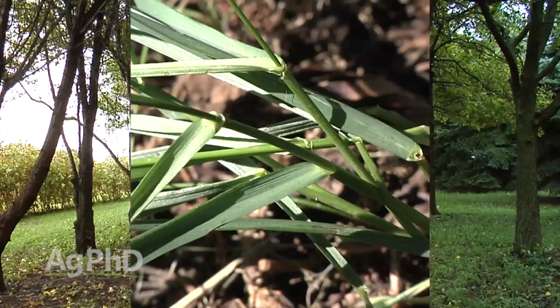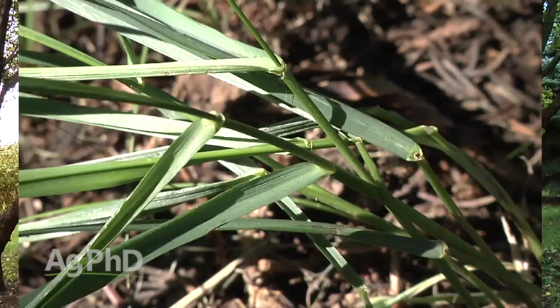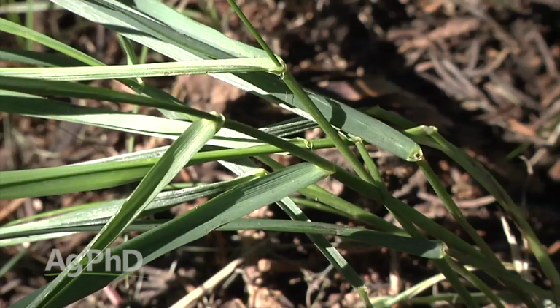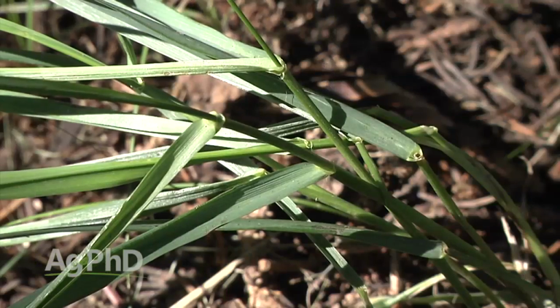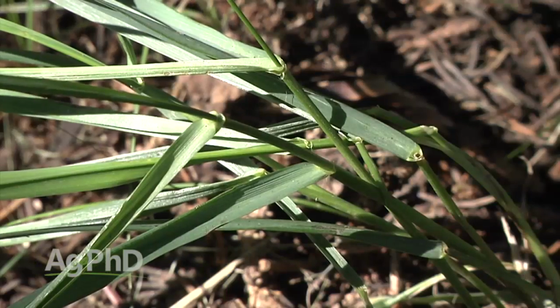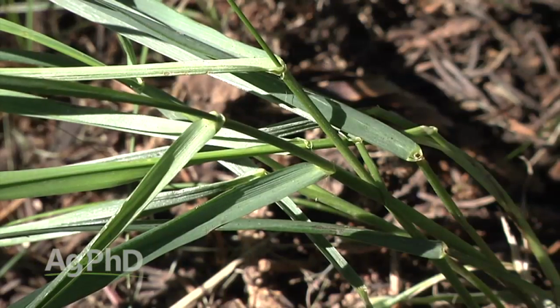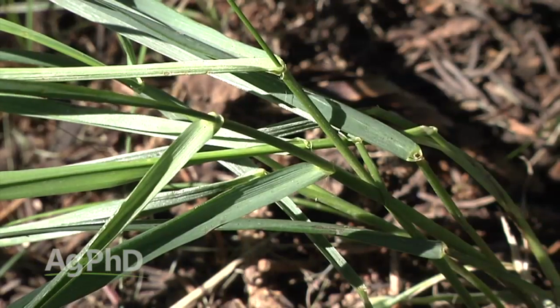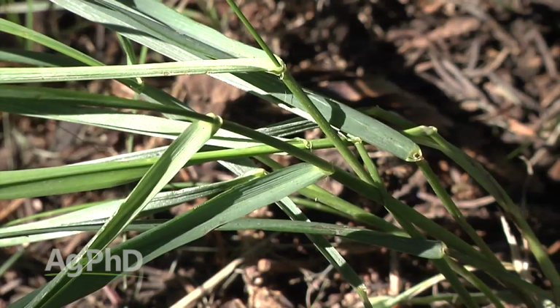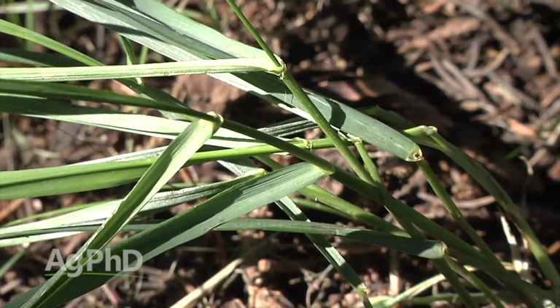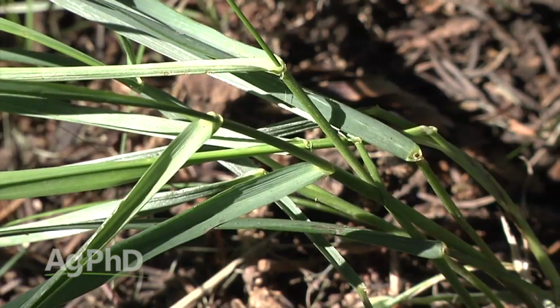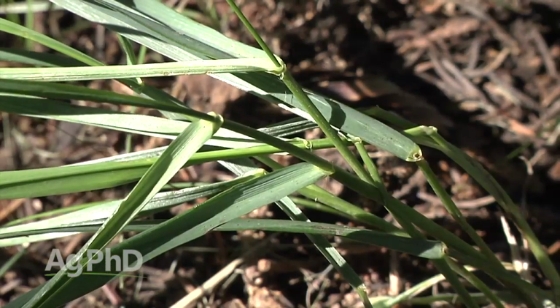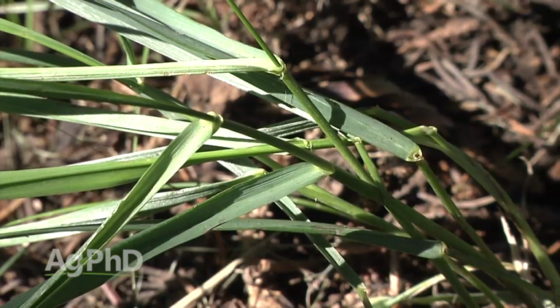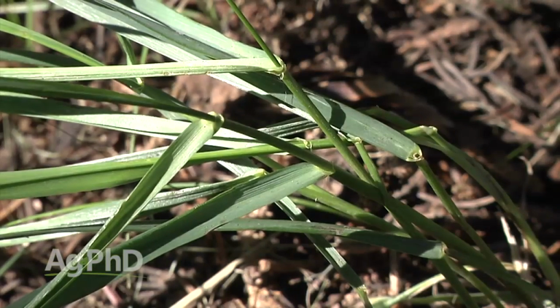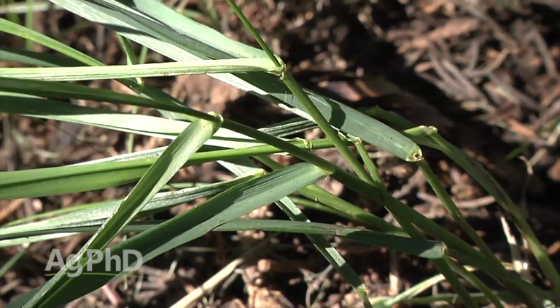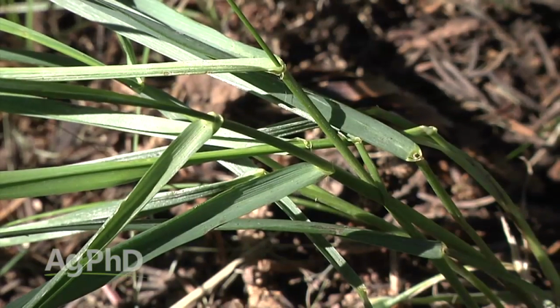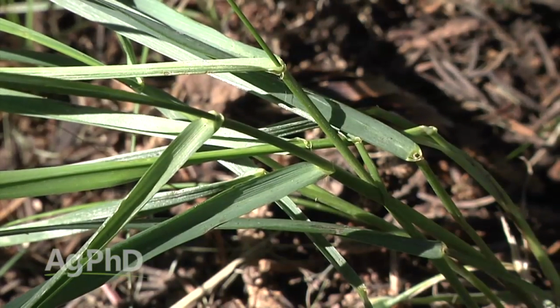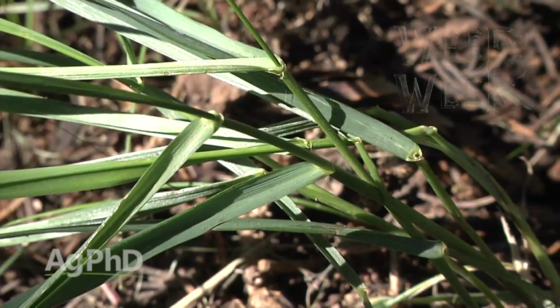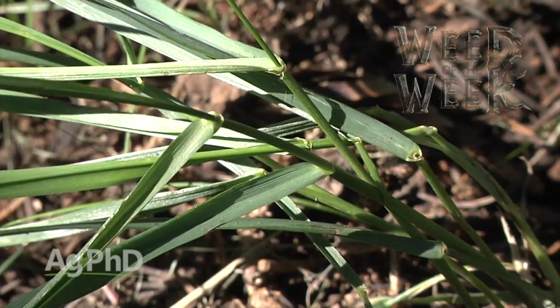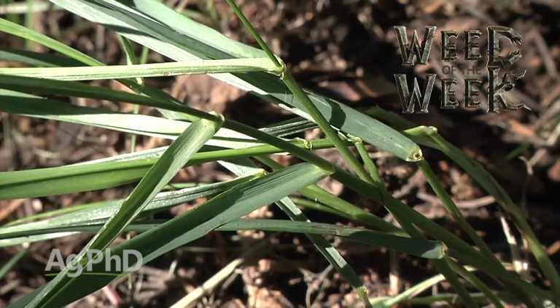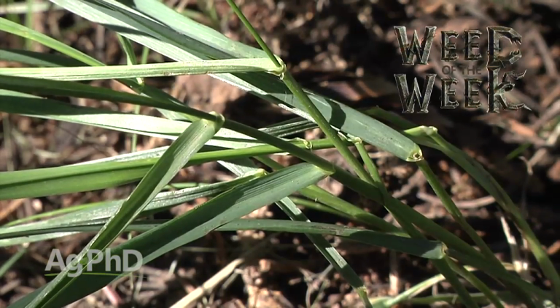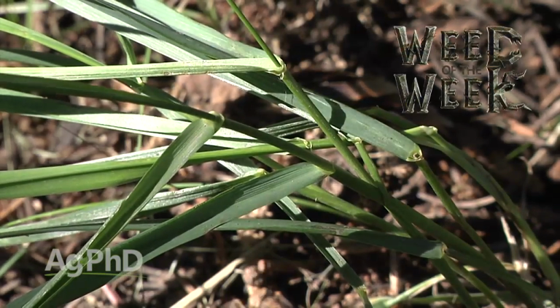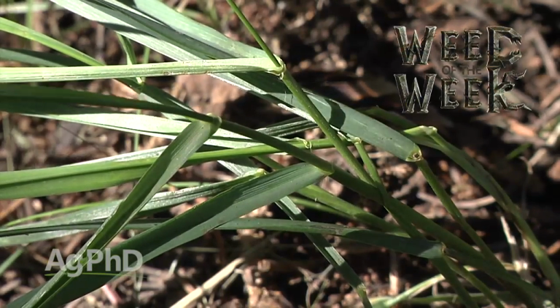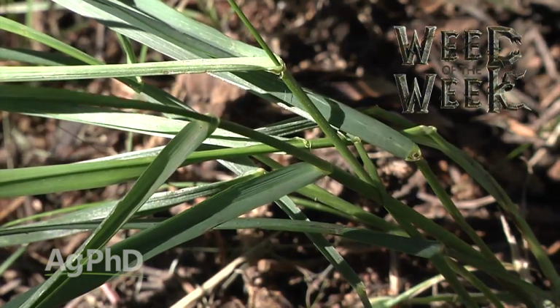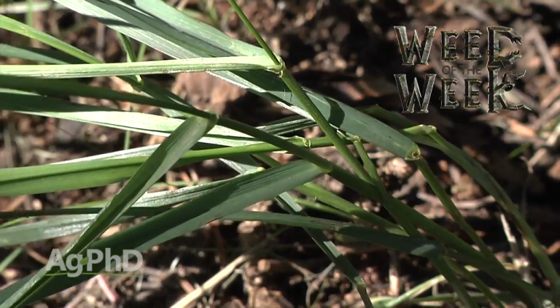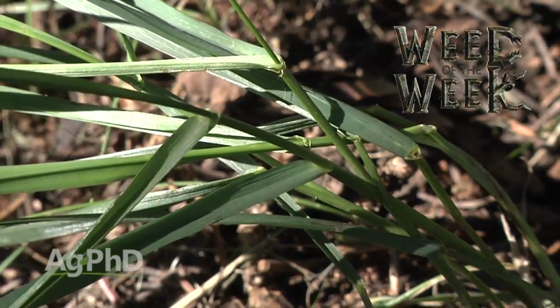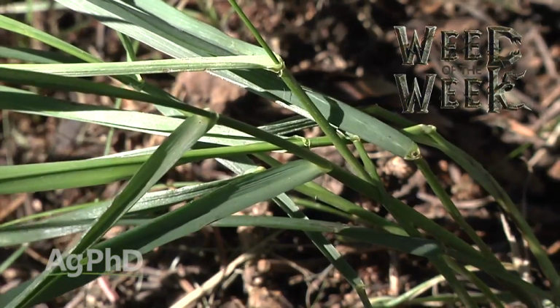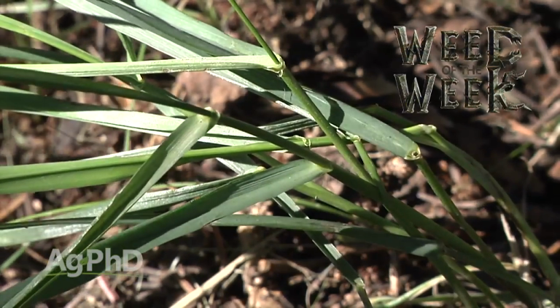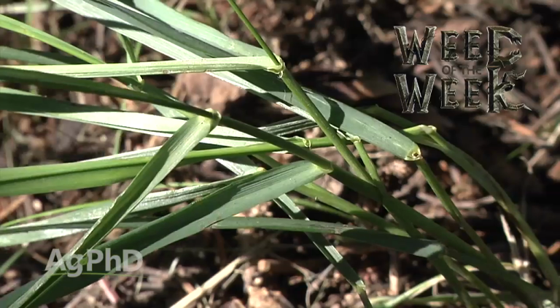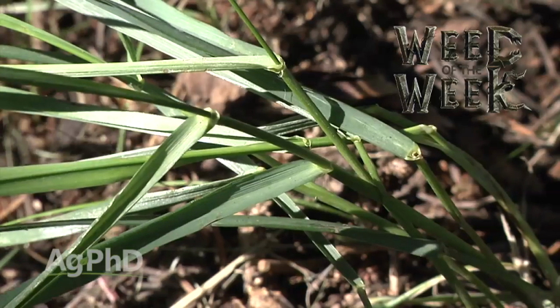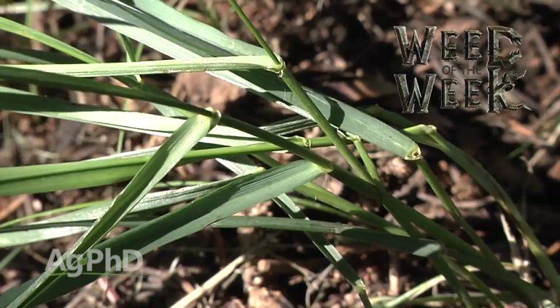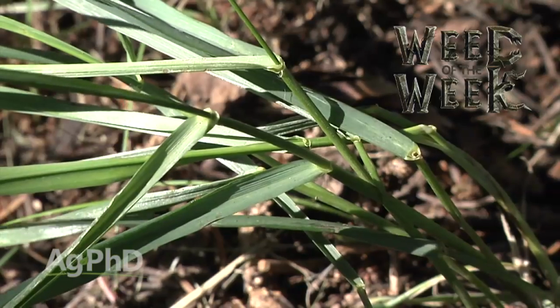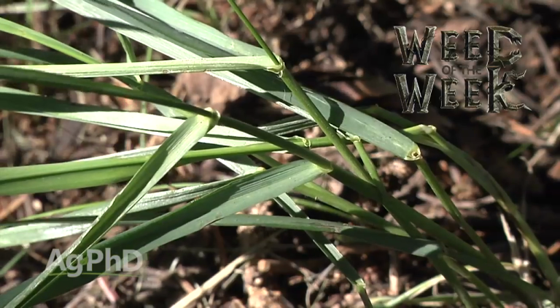One weed you don't want getting into your shelter belts is our Weed of the Week. We'll show you how to stop this tough weed coming up next.